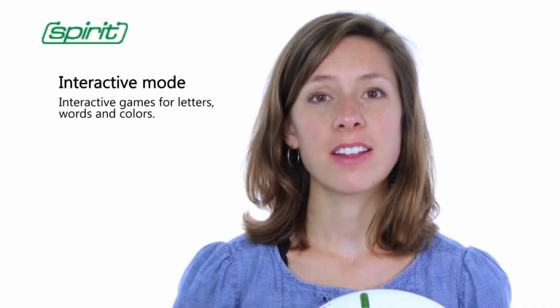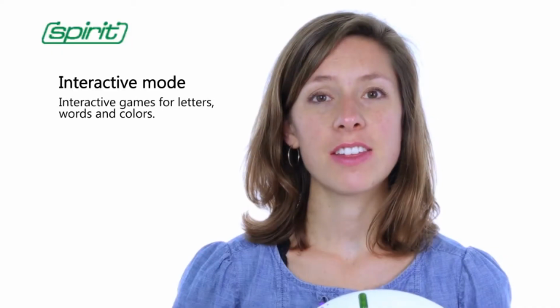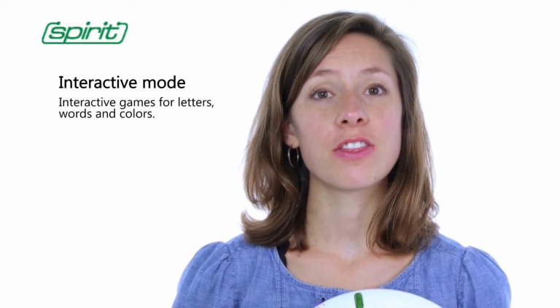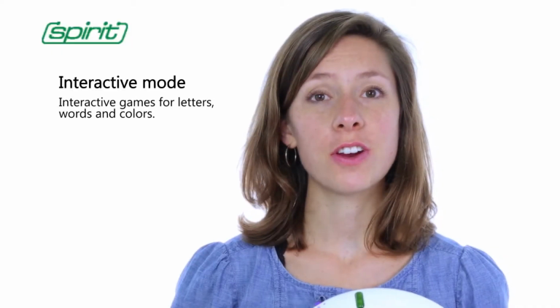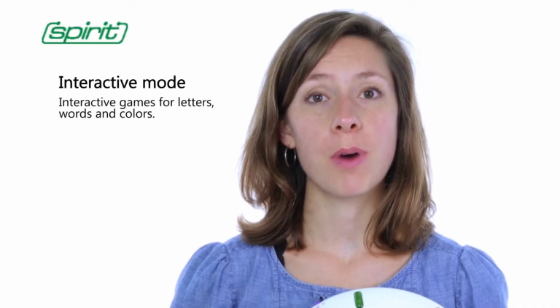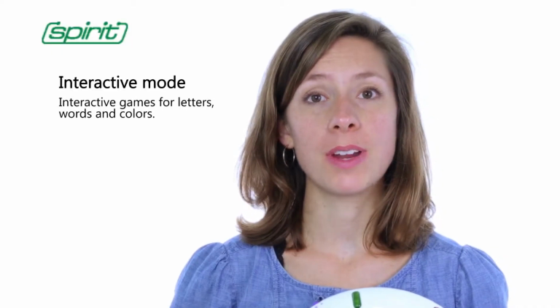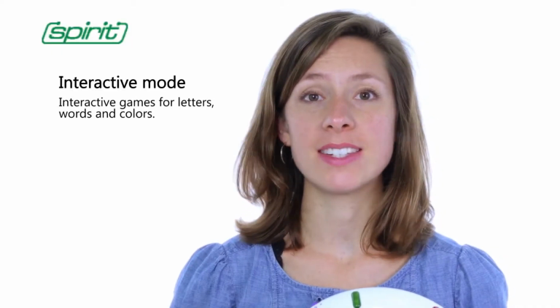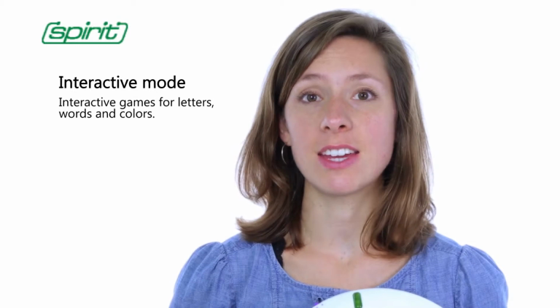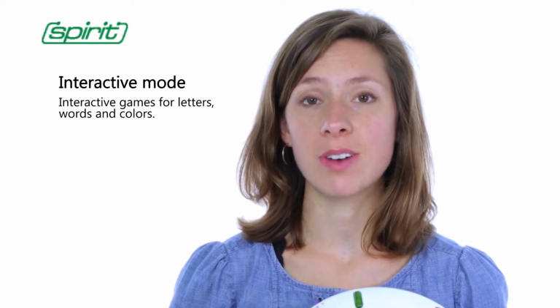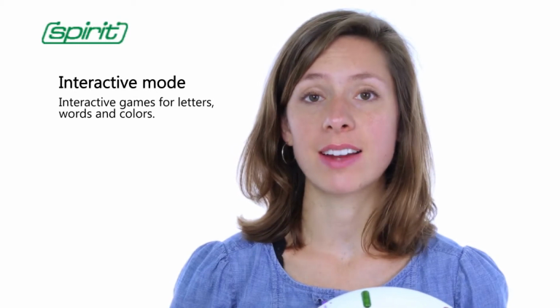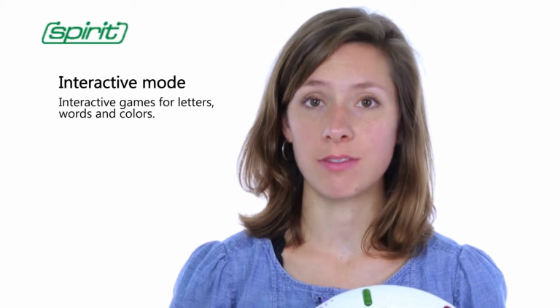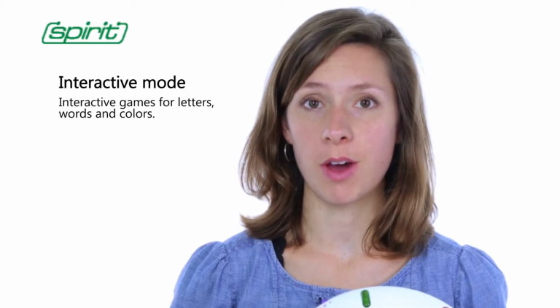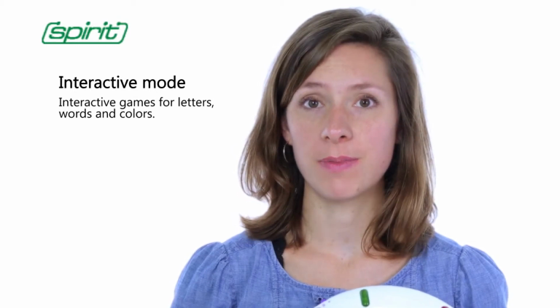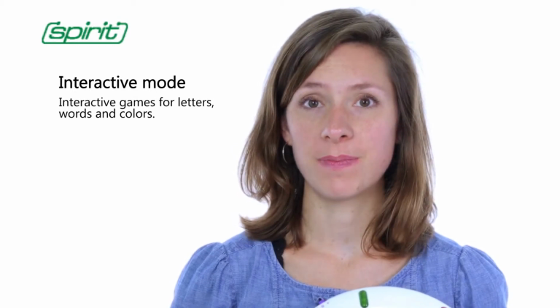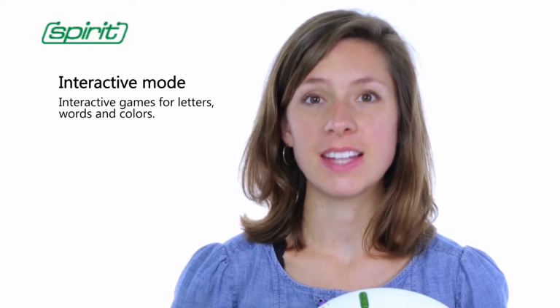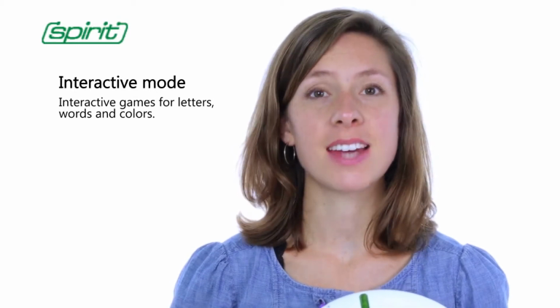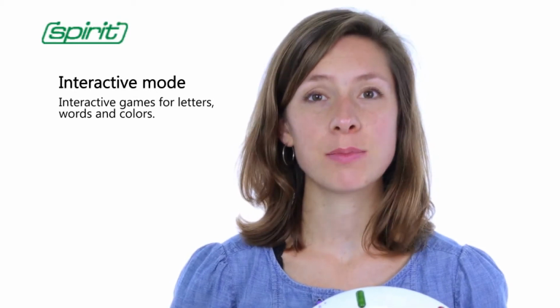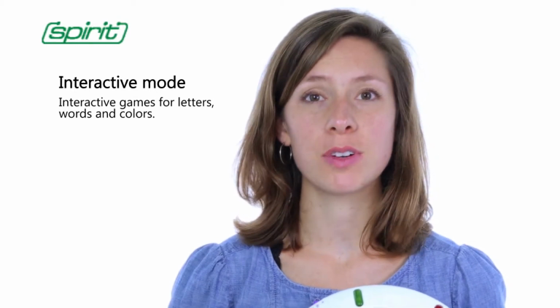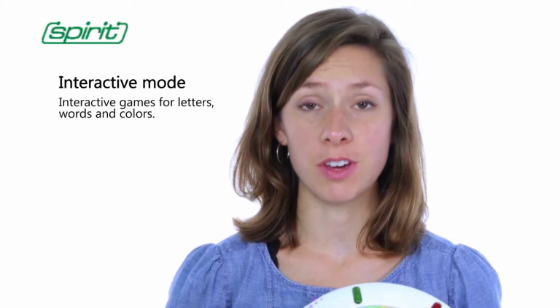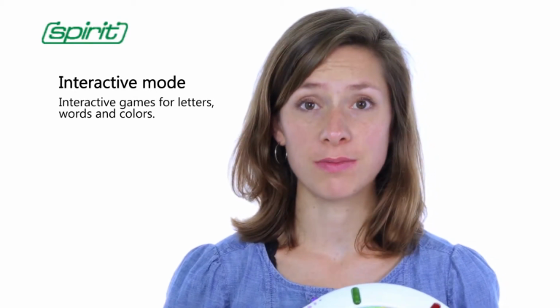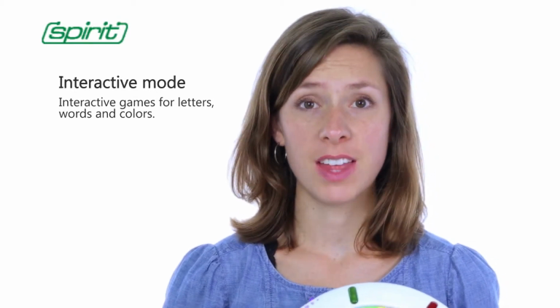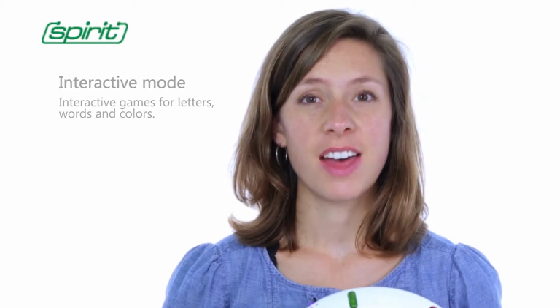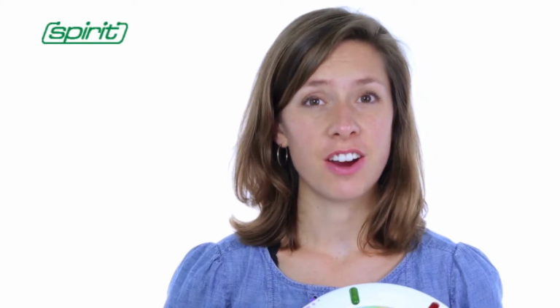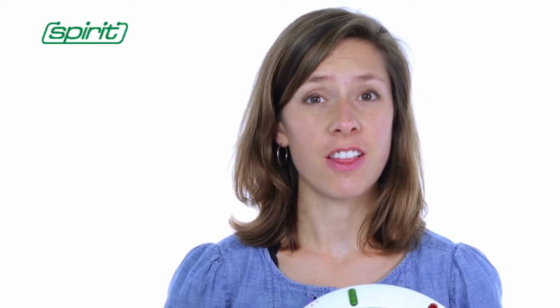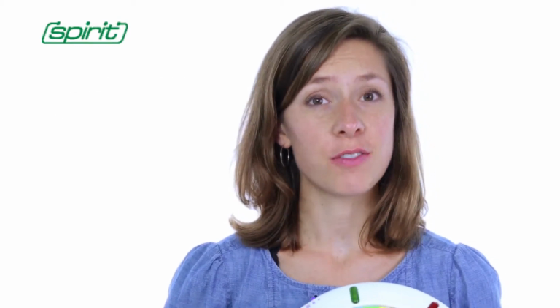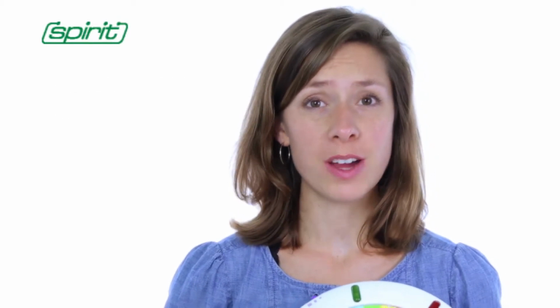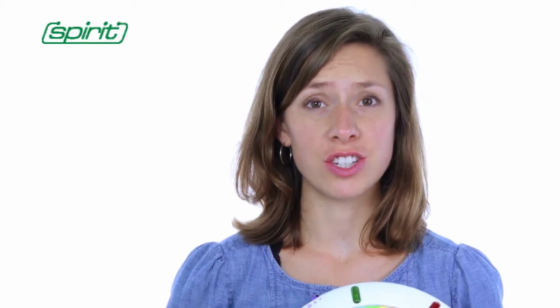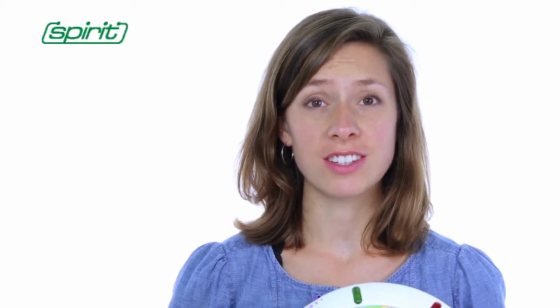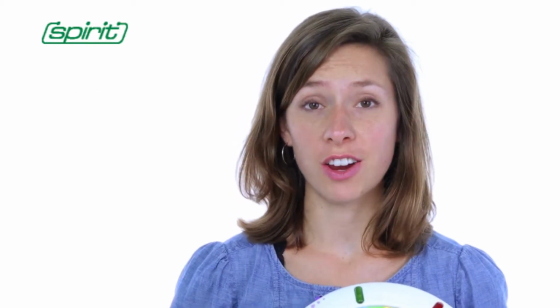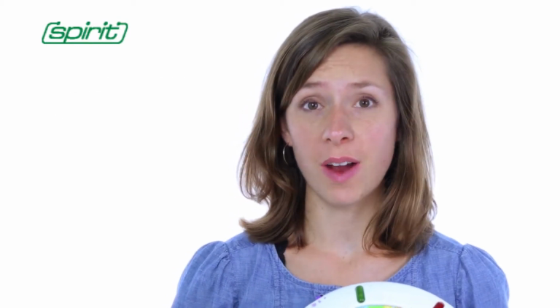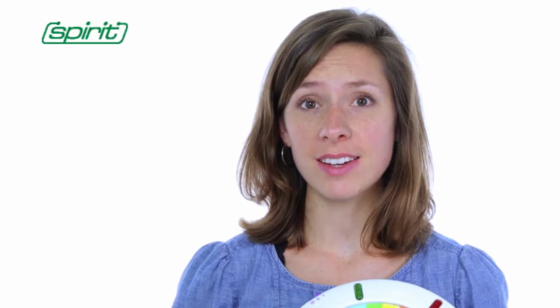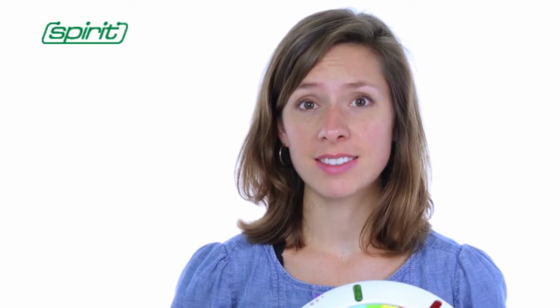Finally, the third mode is the interactive mode. It's time to review. There are a lot of questions. Are you ready?